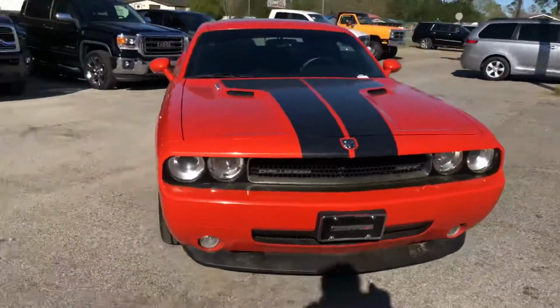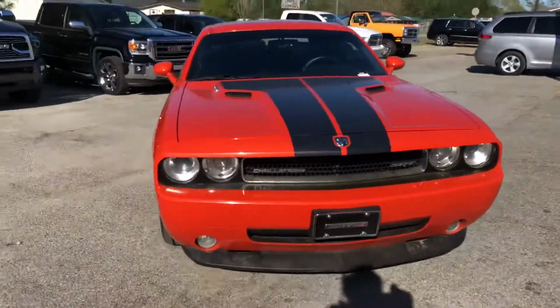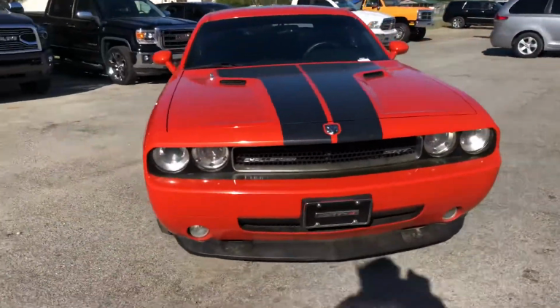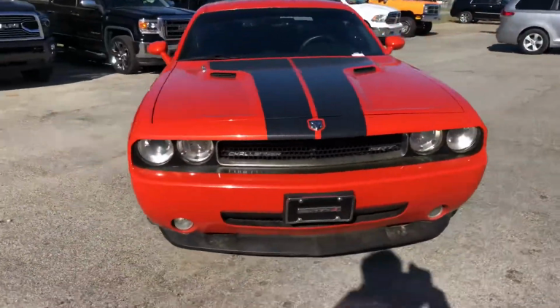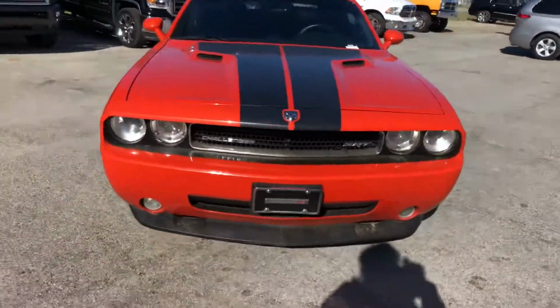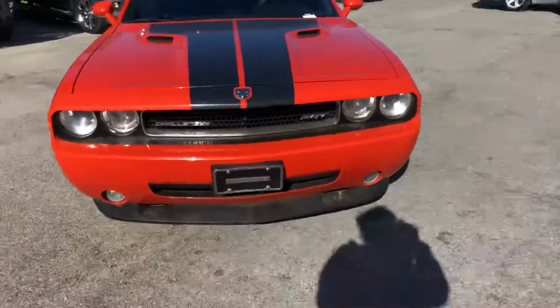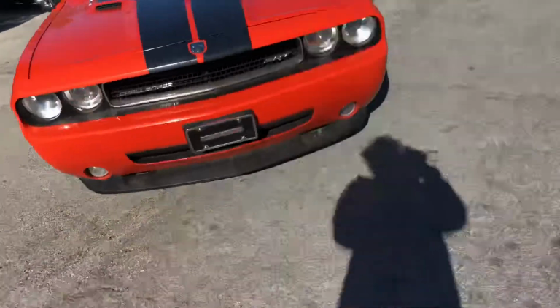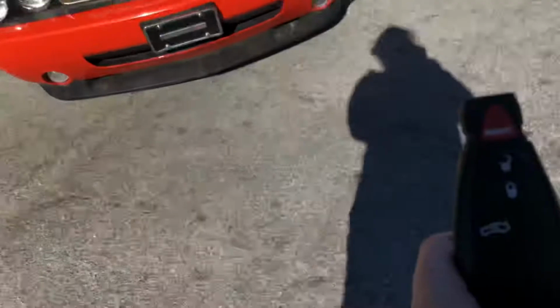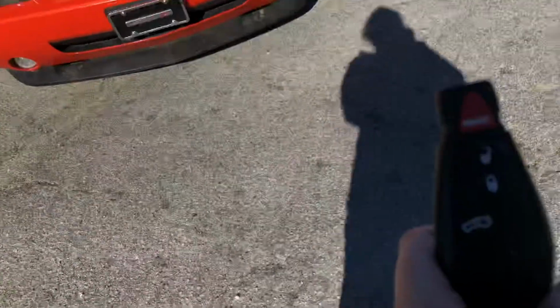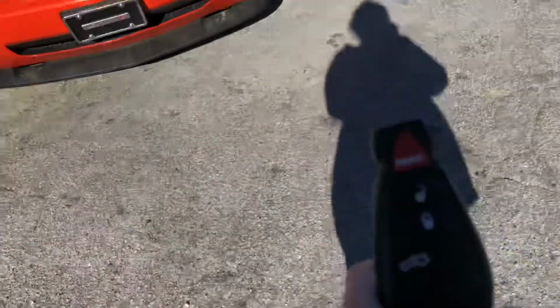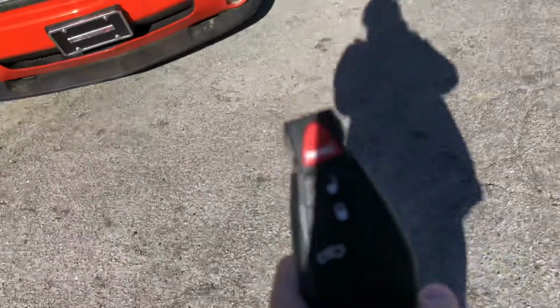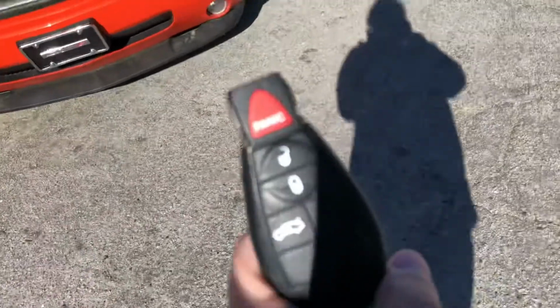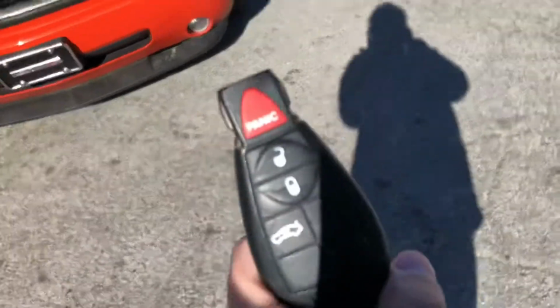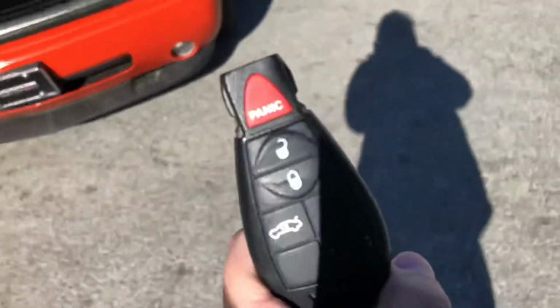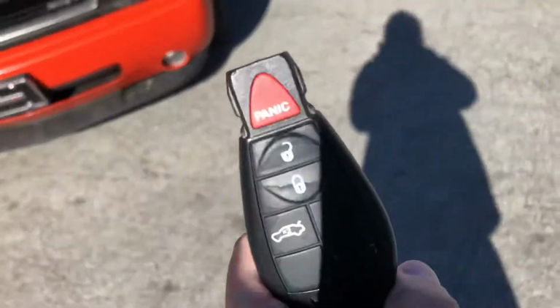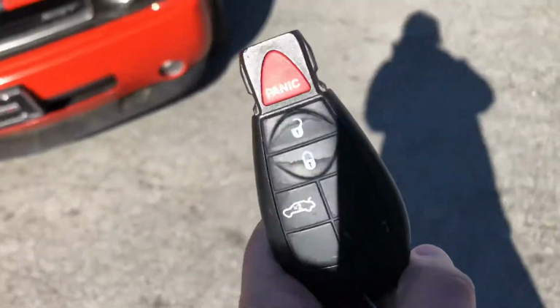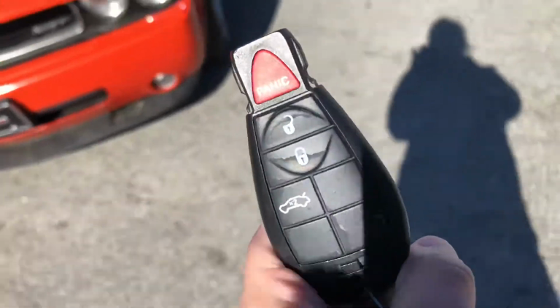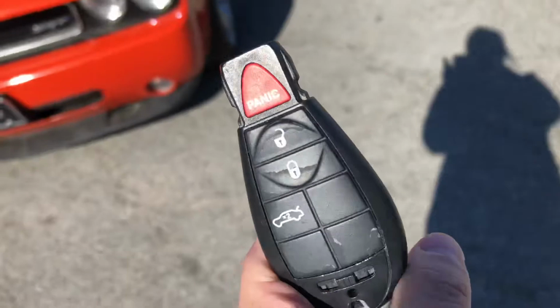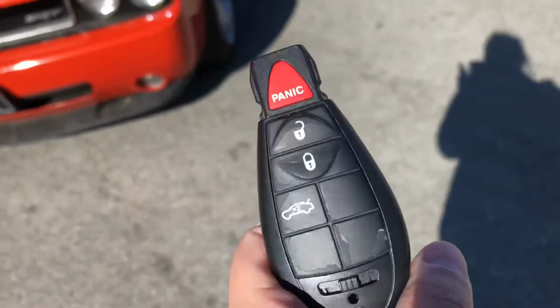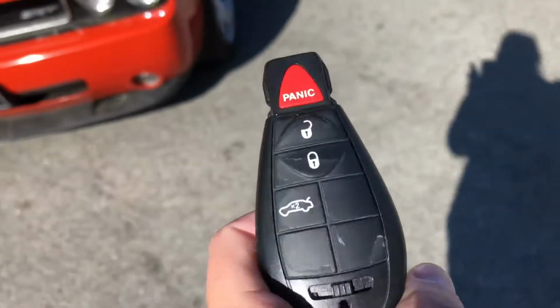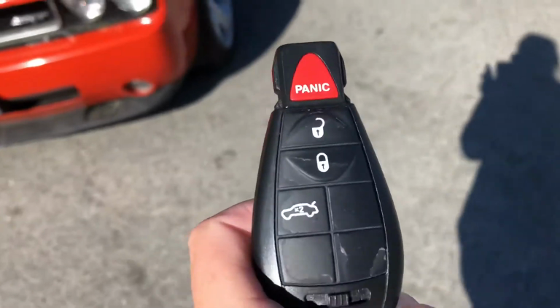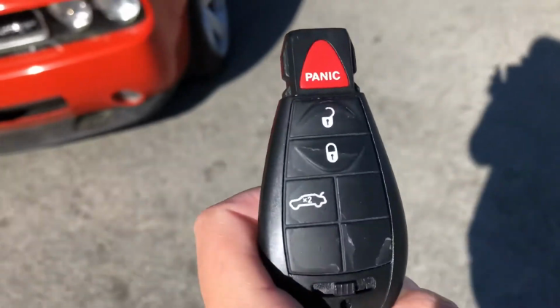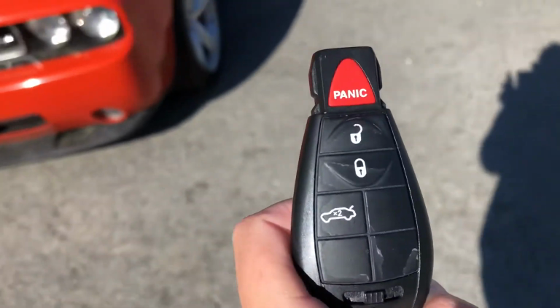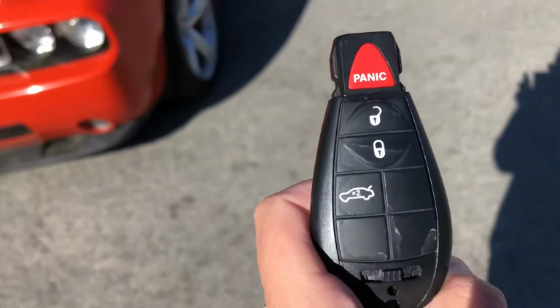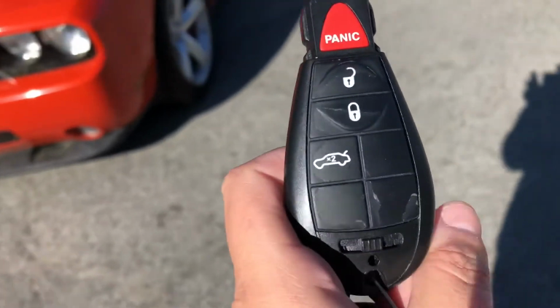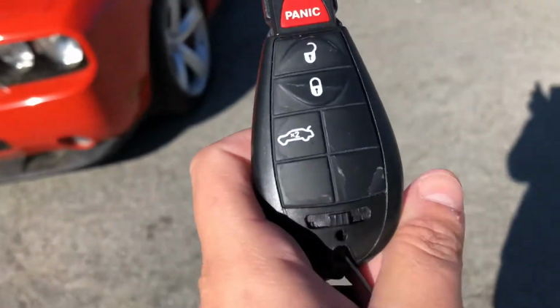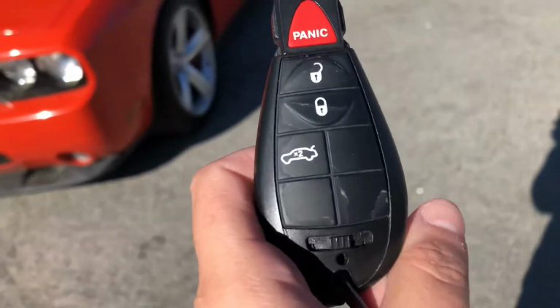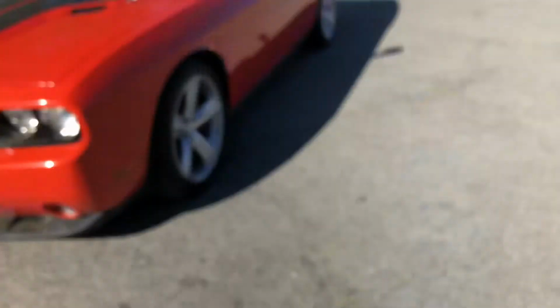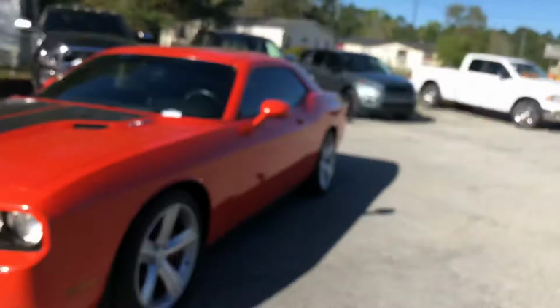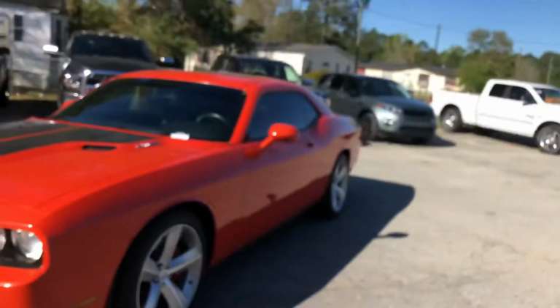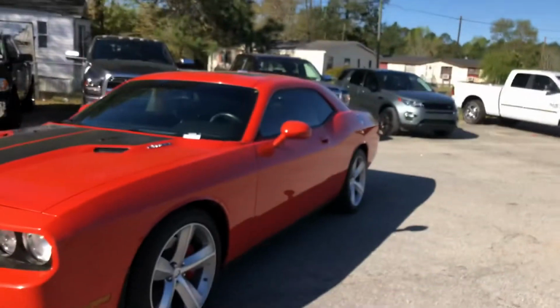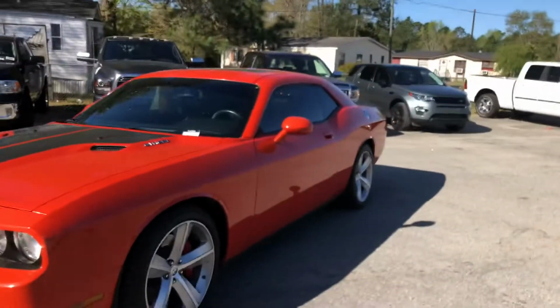First and foremost, here is your key fob. You've got a lock, unlock, panic button, and a trunk button as well.